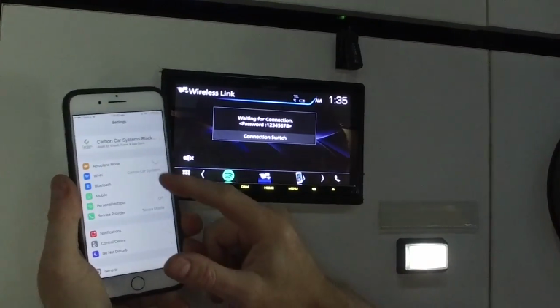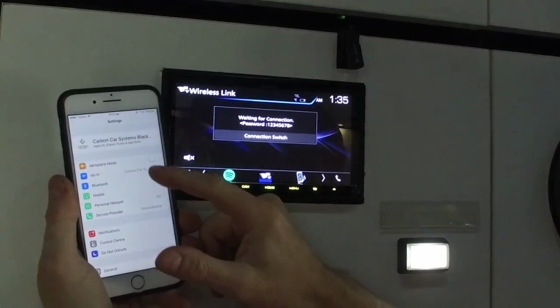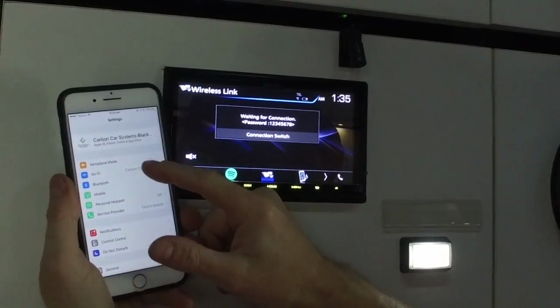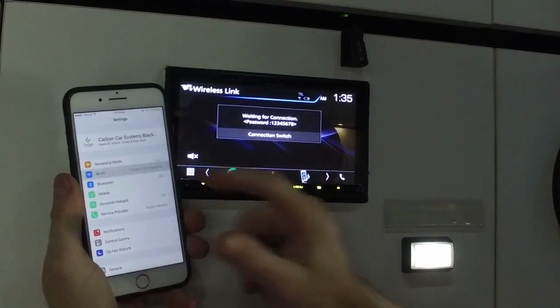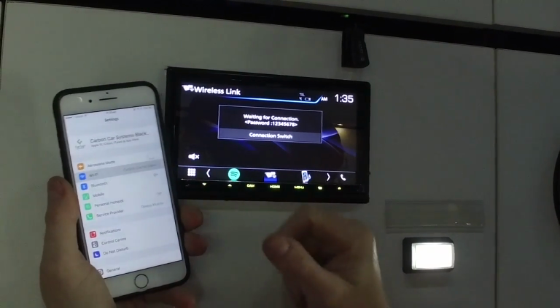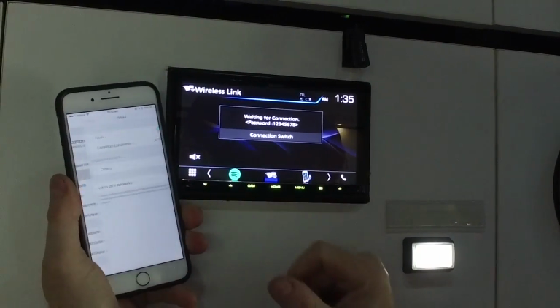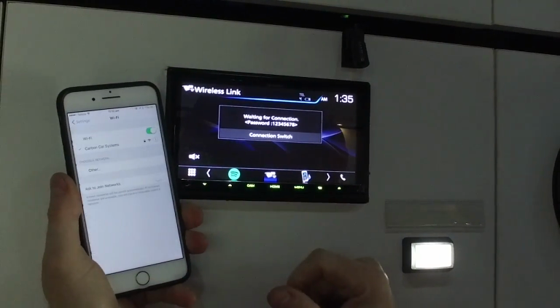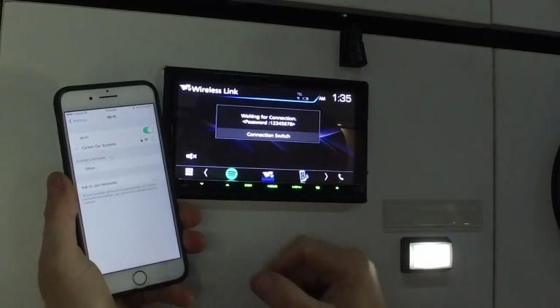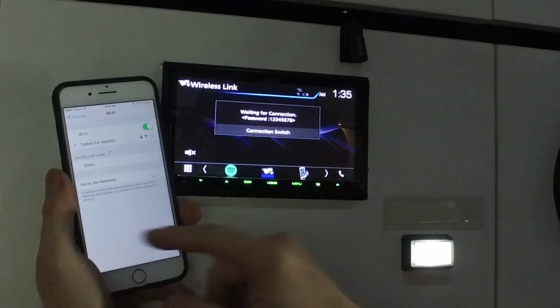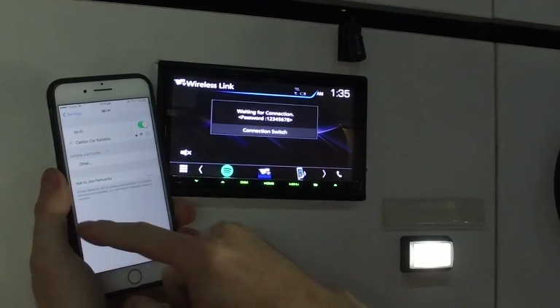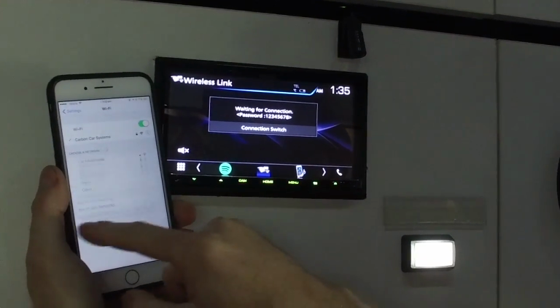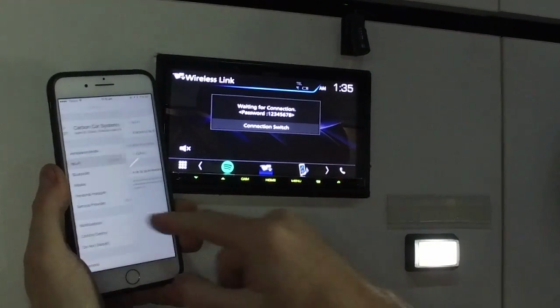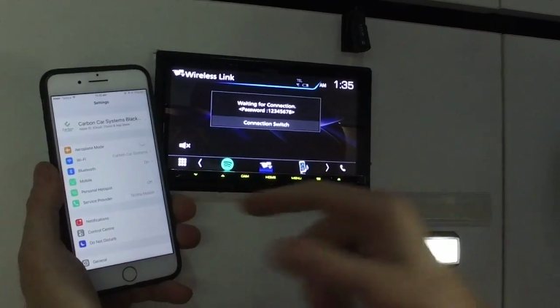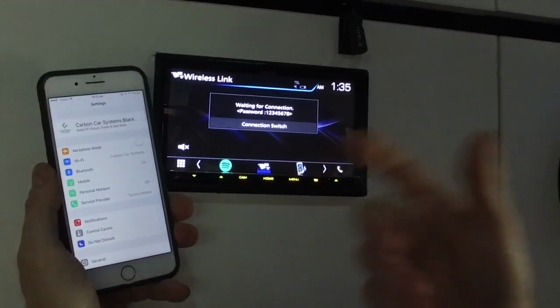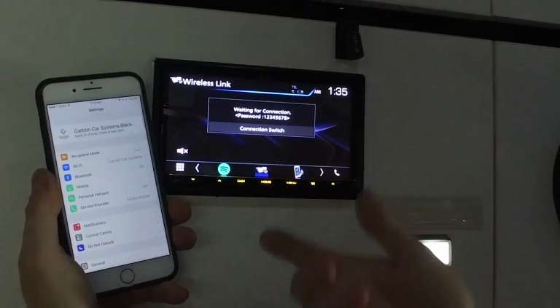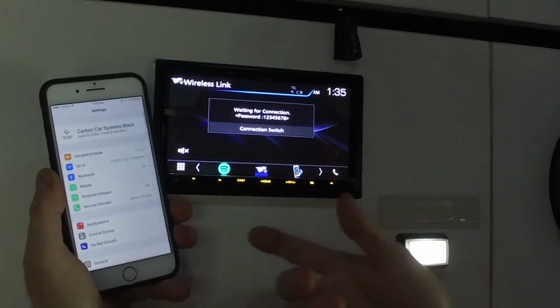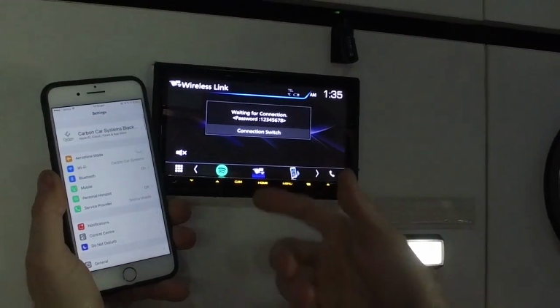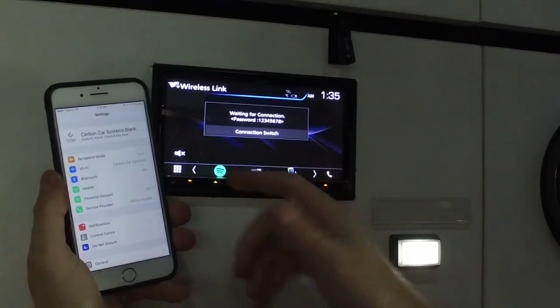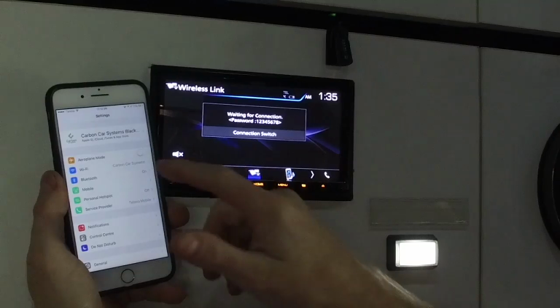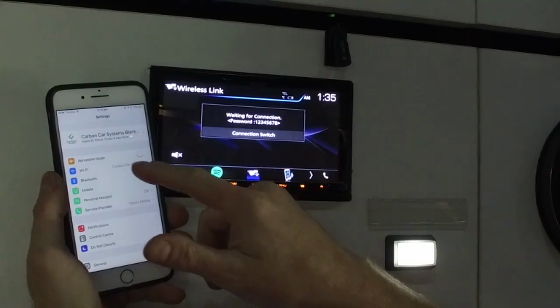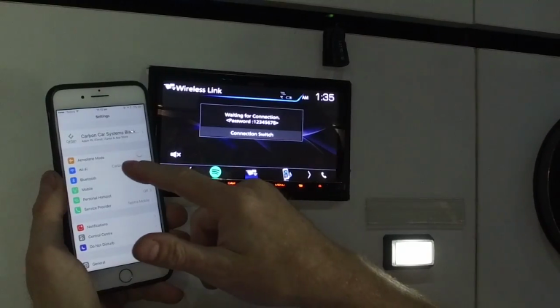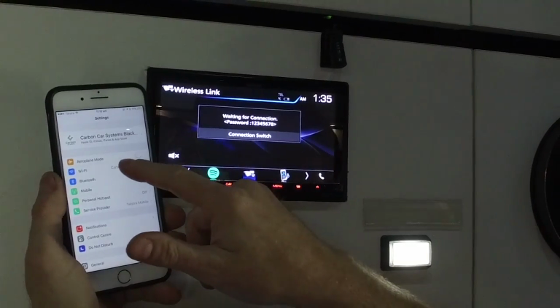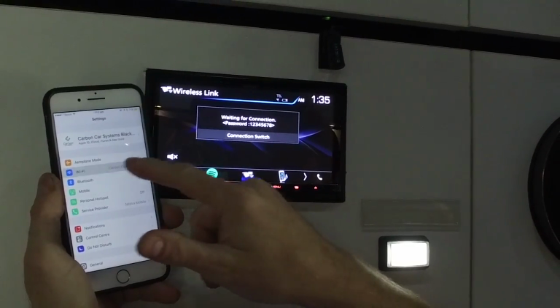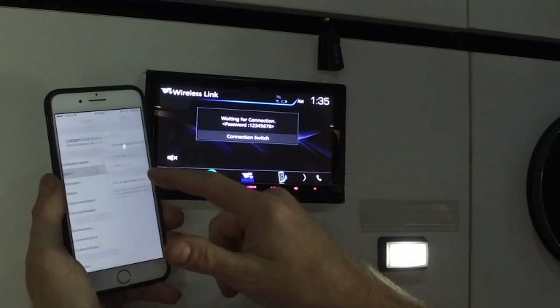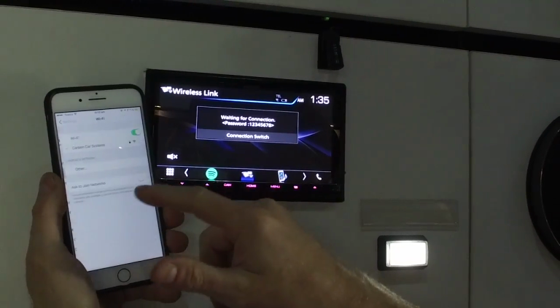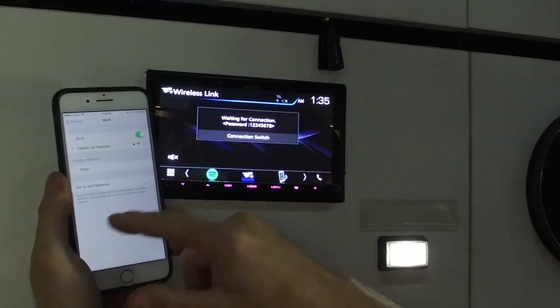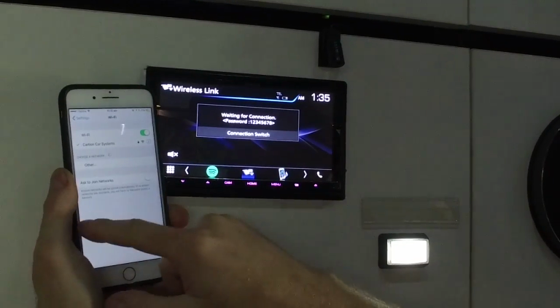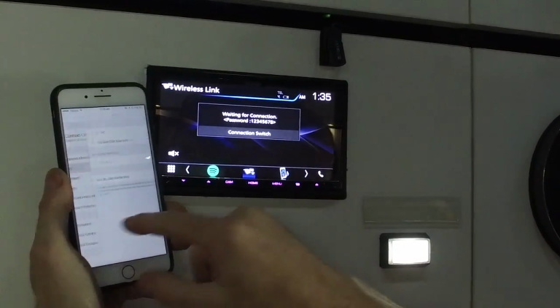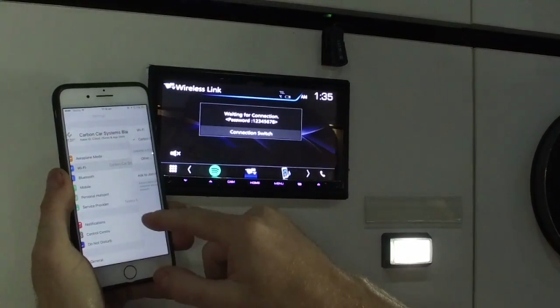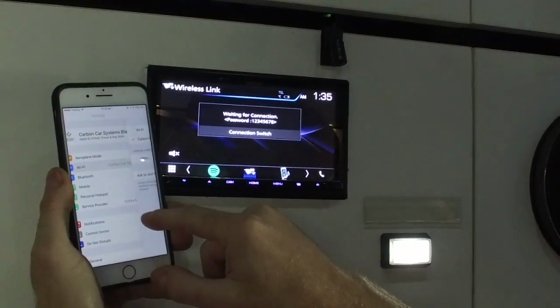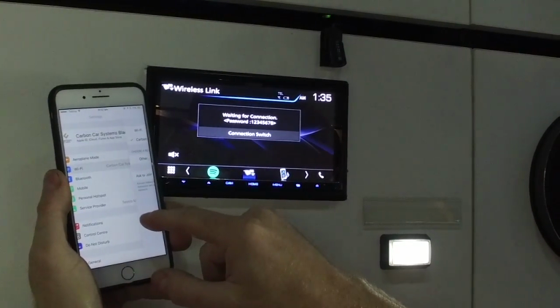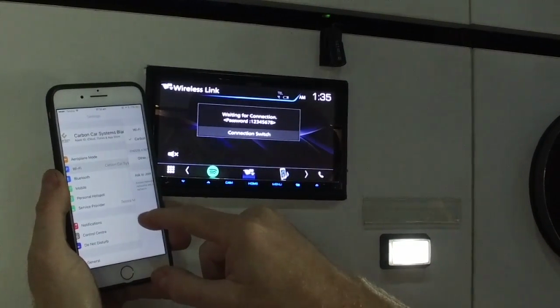Be aware that the wireless mirroring is actually only one way for Apple, but it's still pretty handy if you want to use Google Maps instead of Apple Maps.